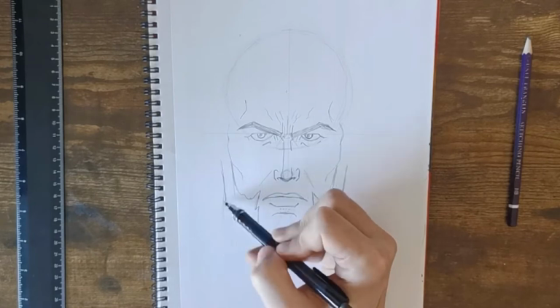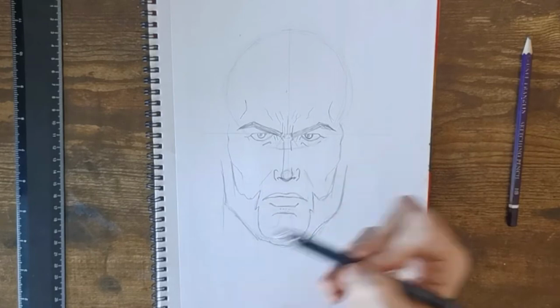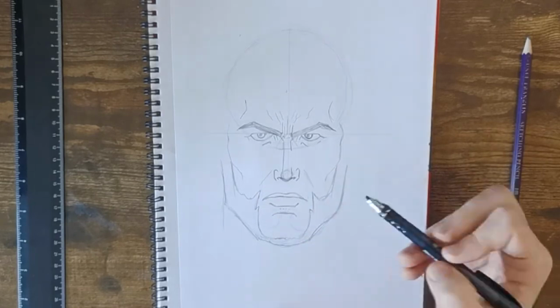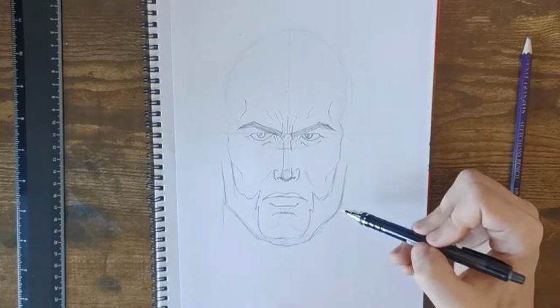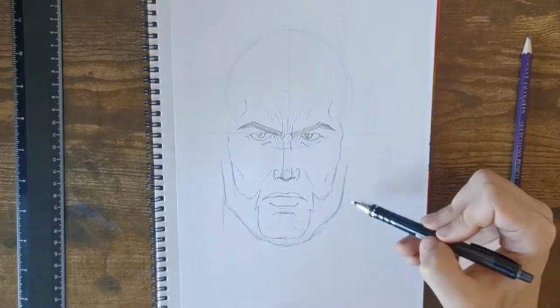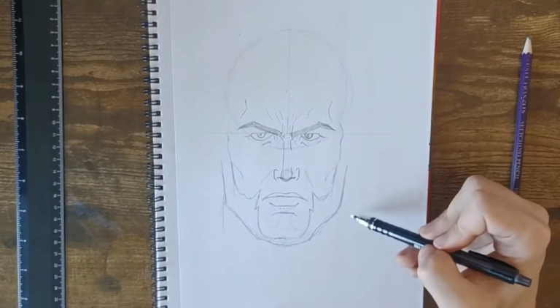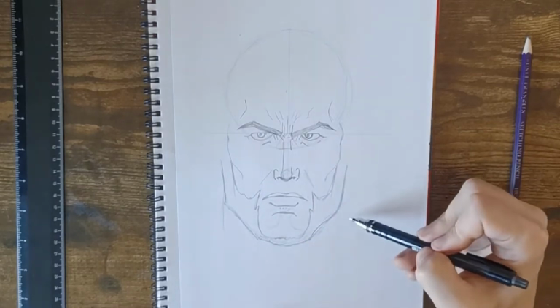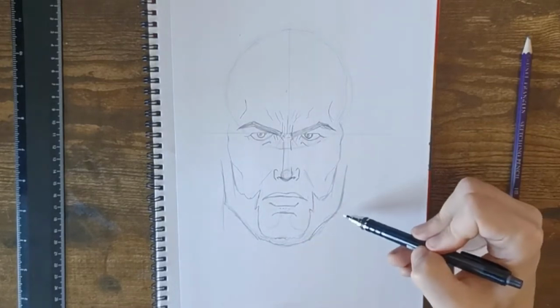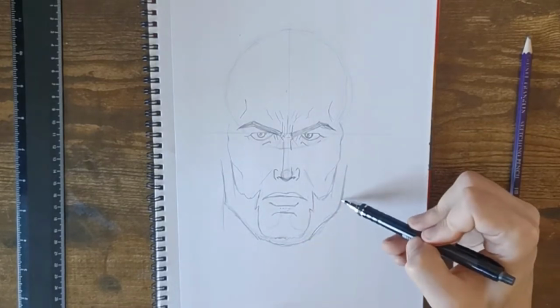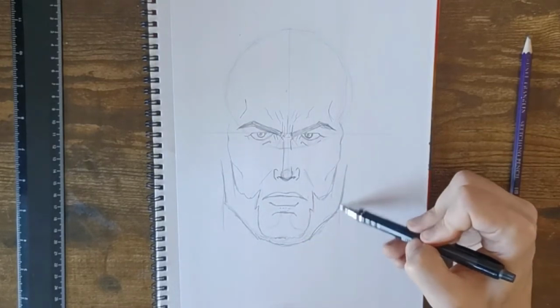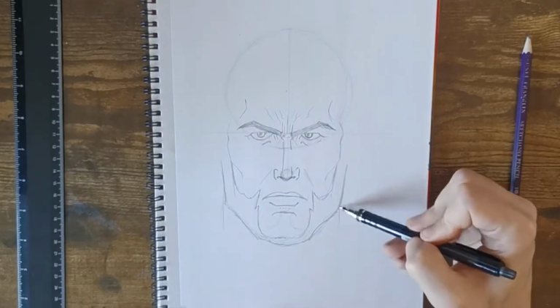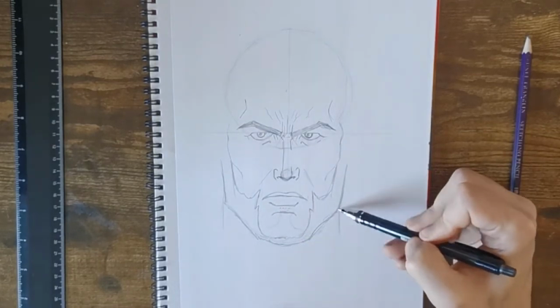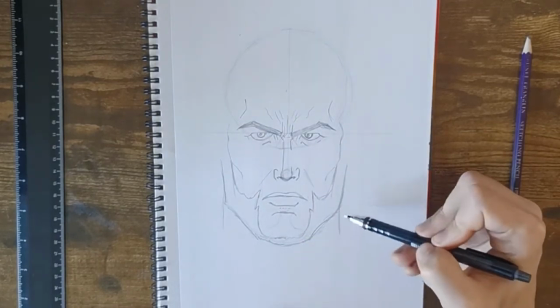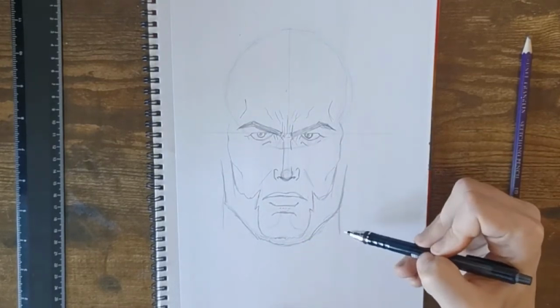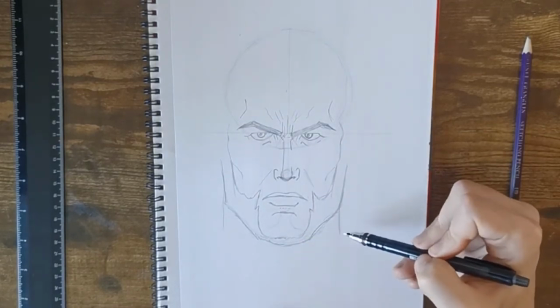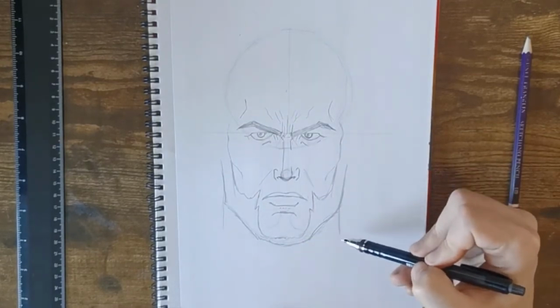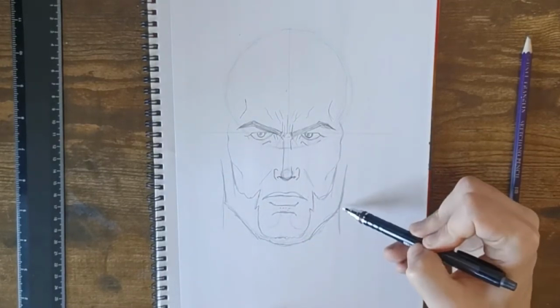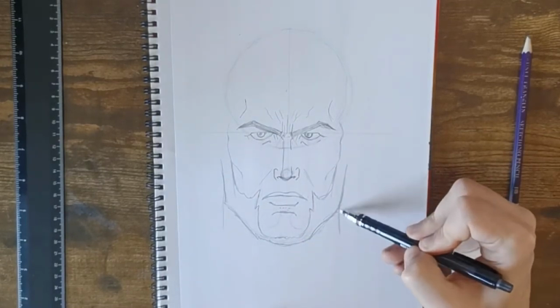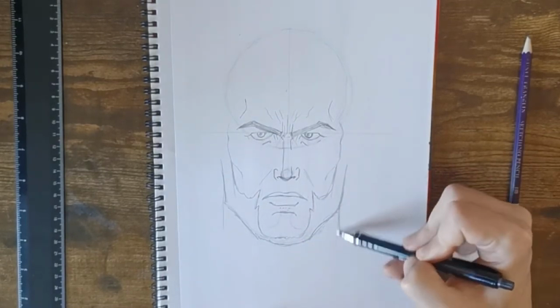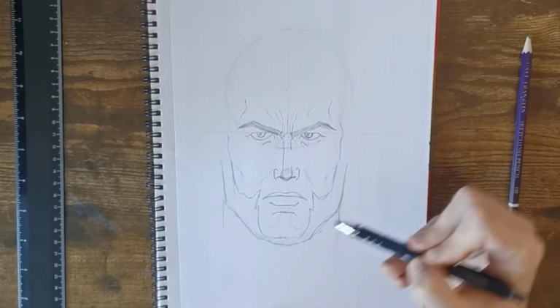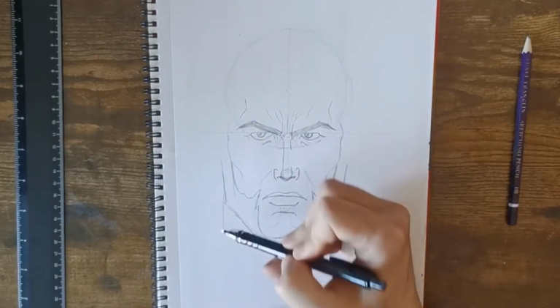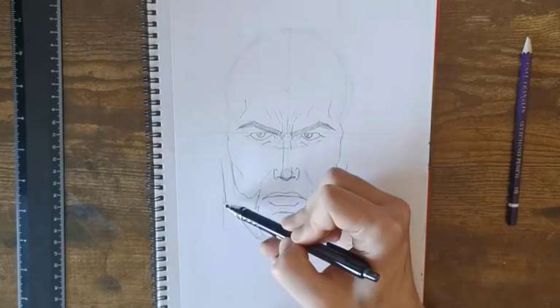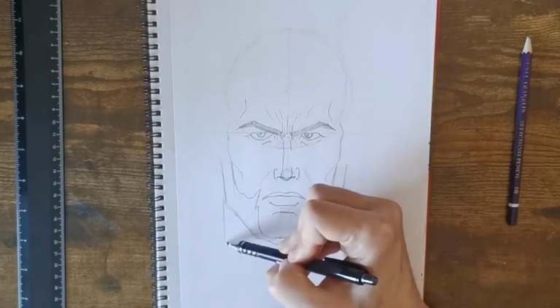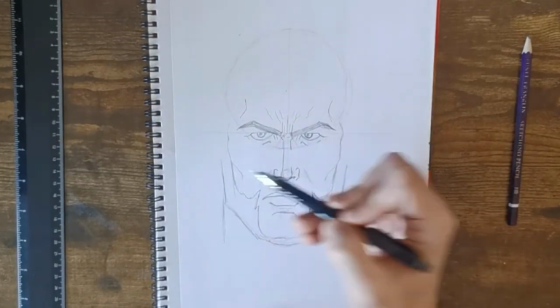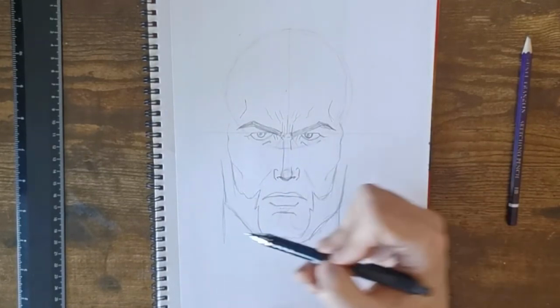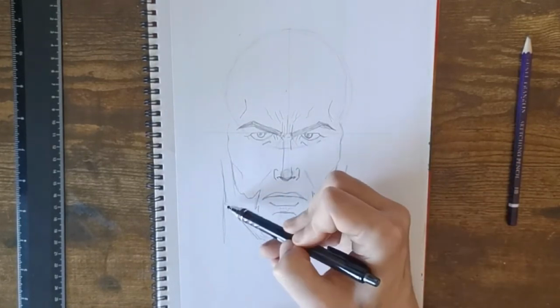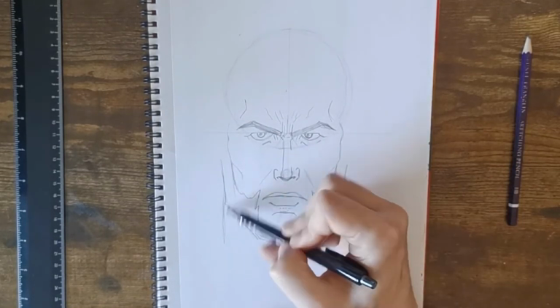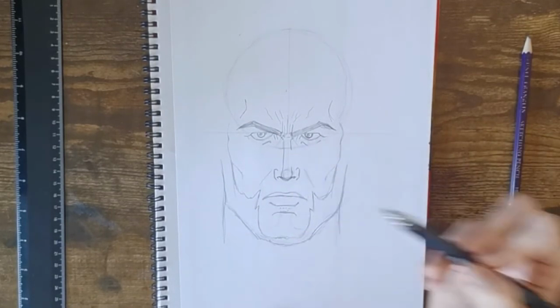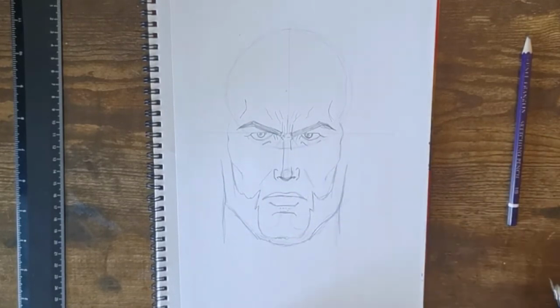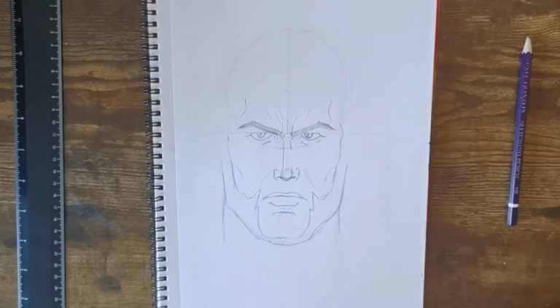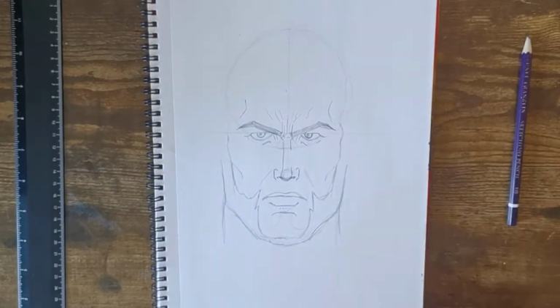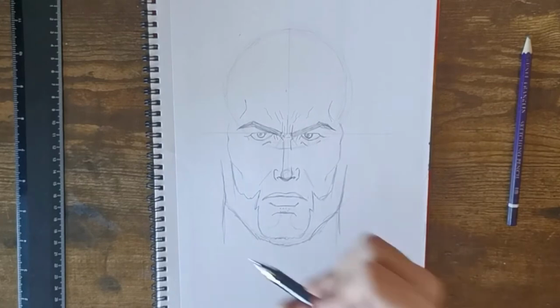We've got a very square chin at the moment, so add a couple of lines for the neck.